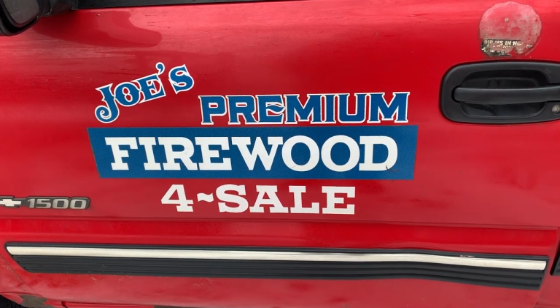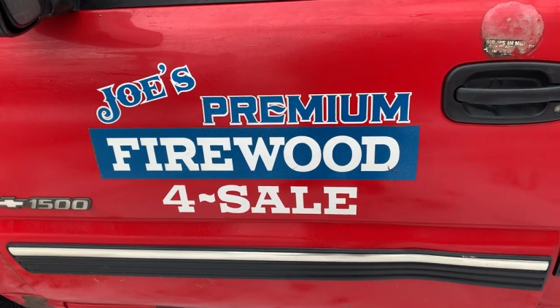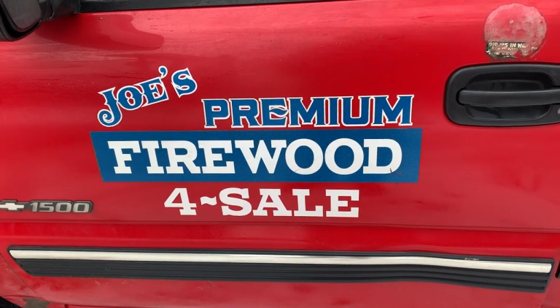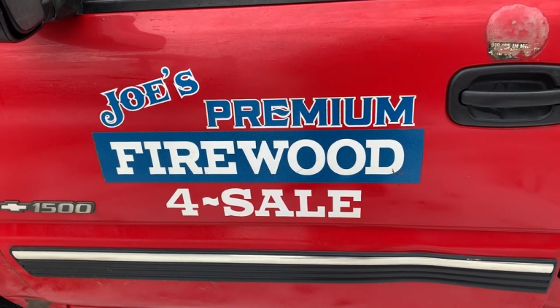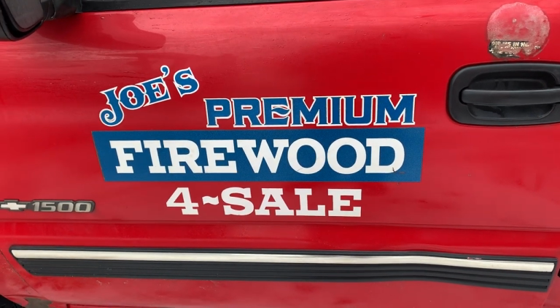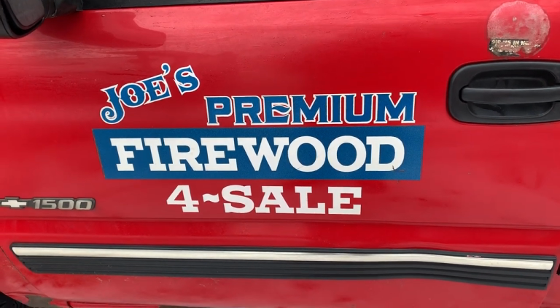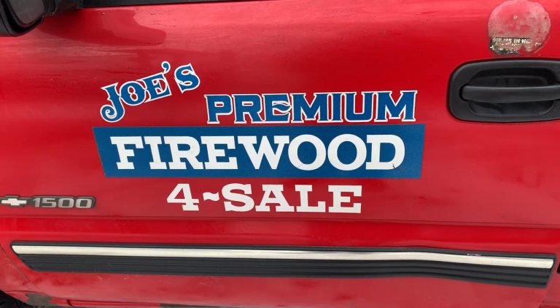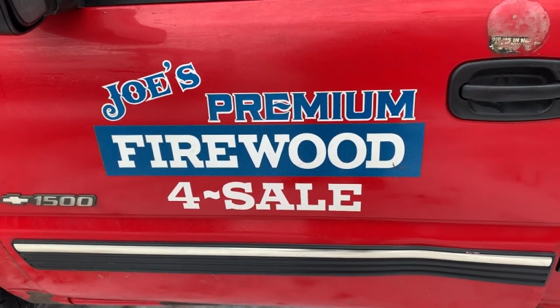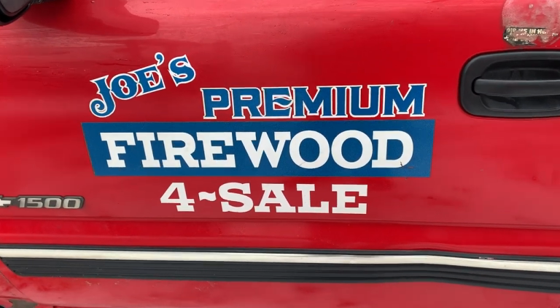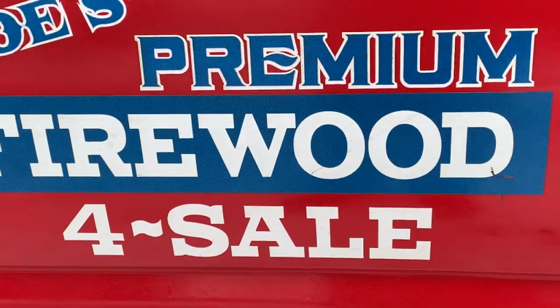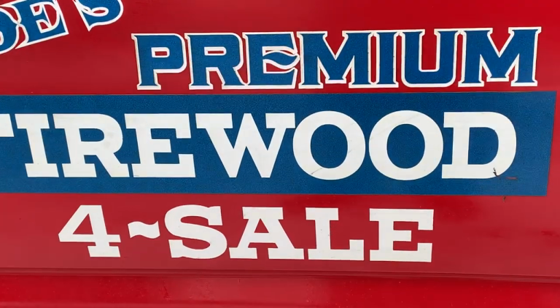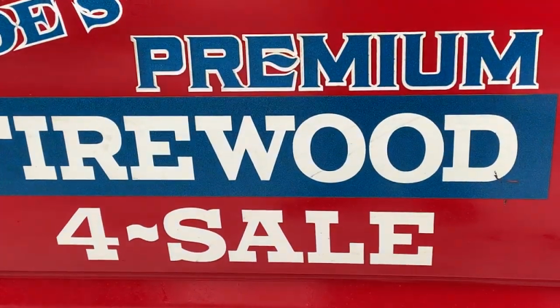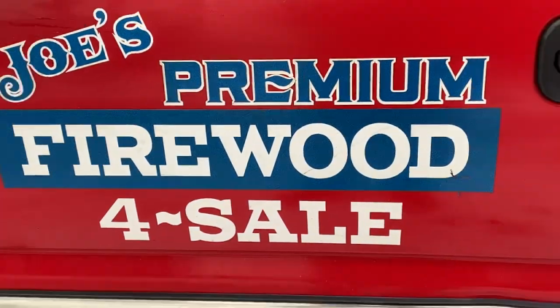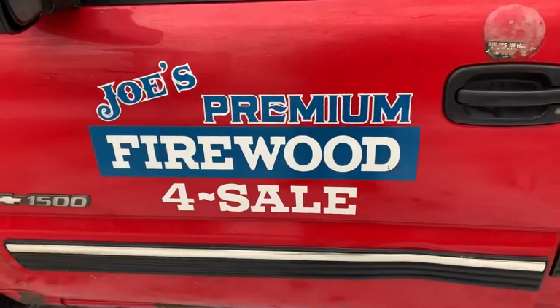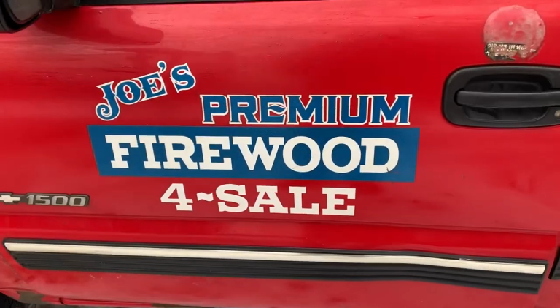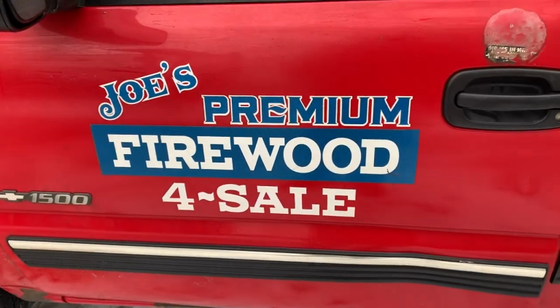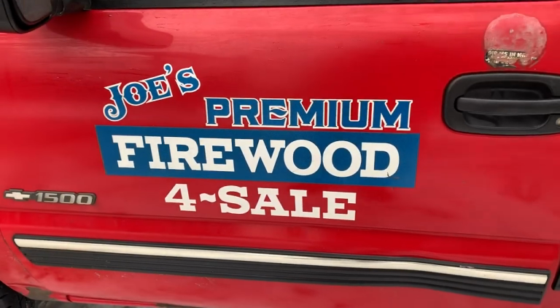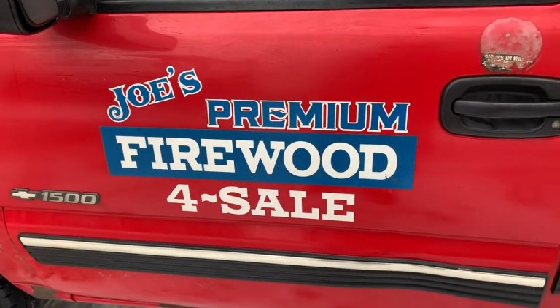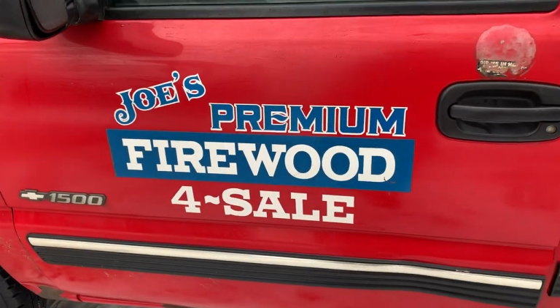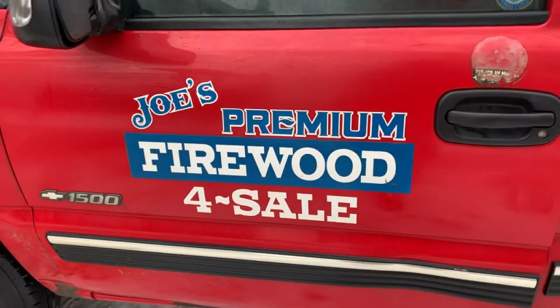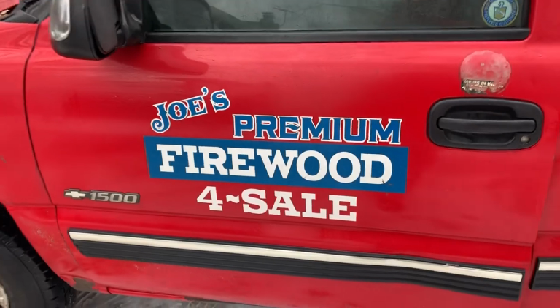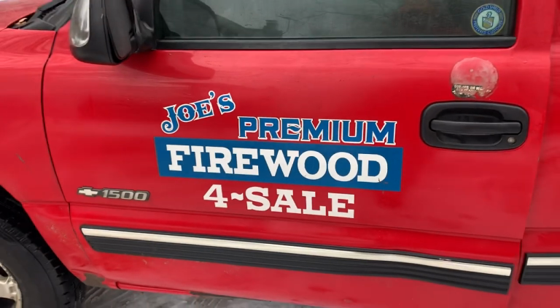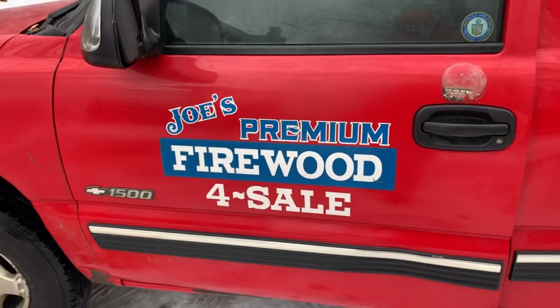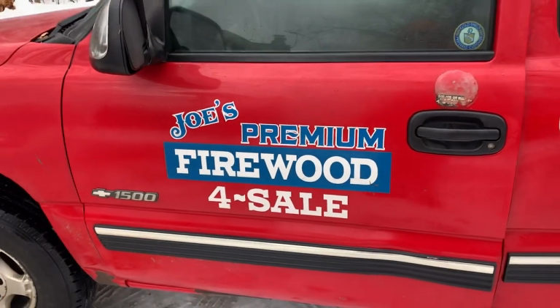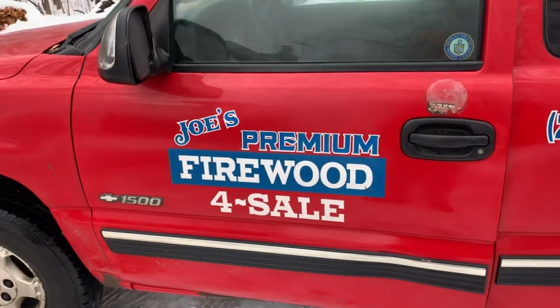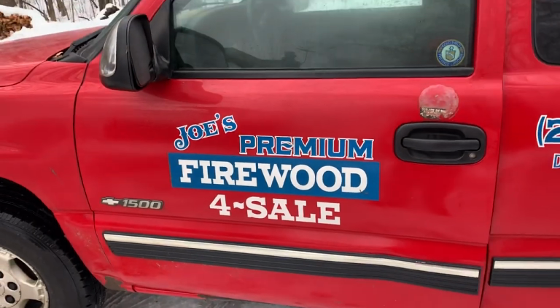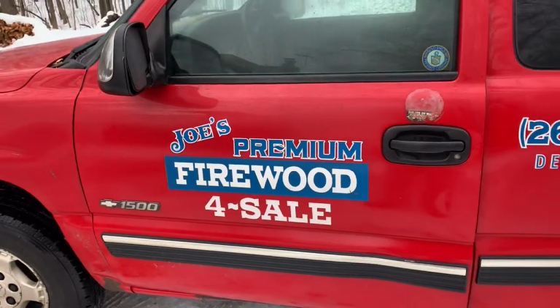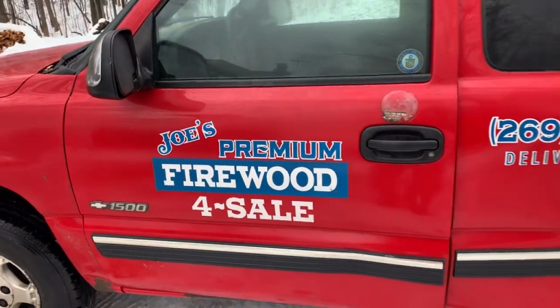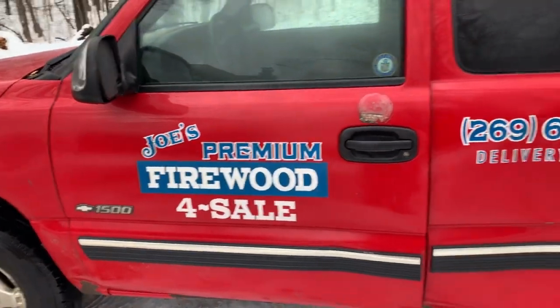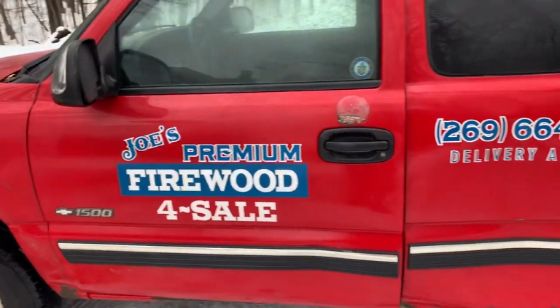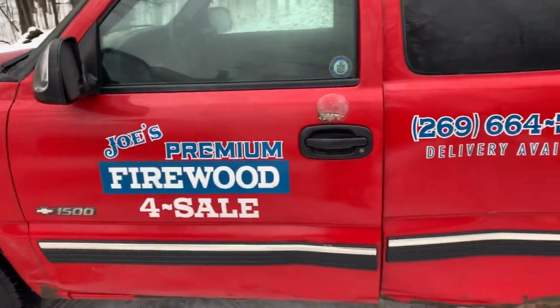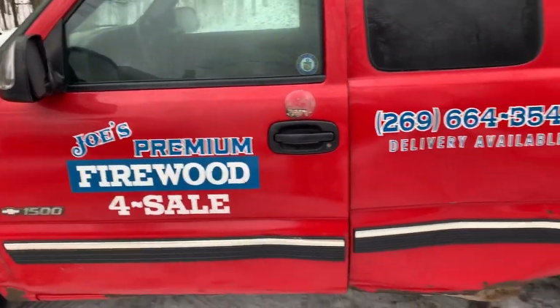Hi everybody, this is Joe with Joe's Freemium Firewood, bringing in another fun-filled, exciting video today.